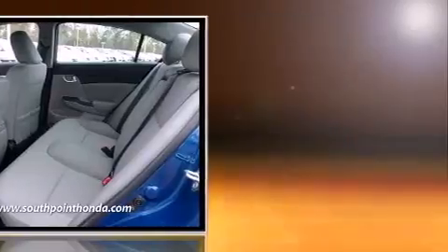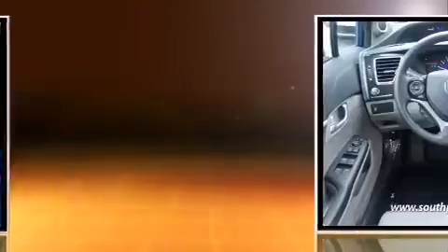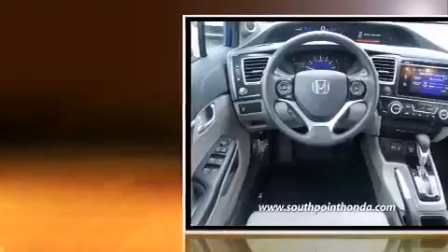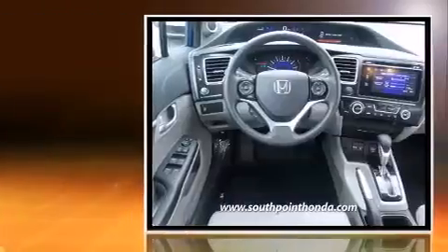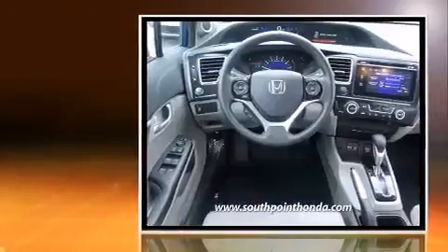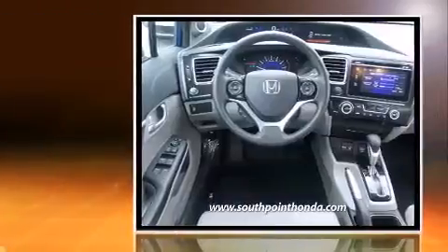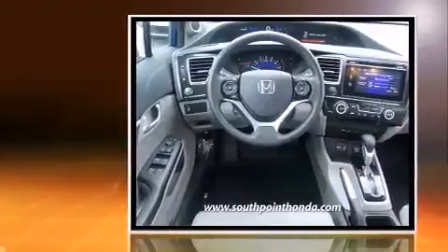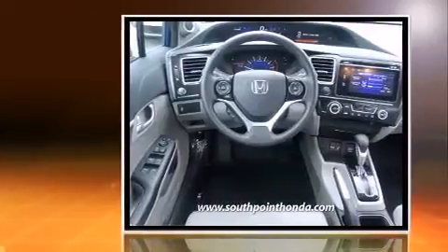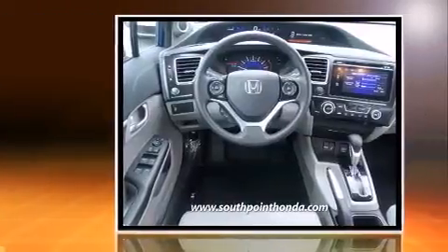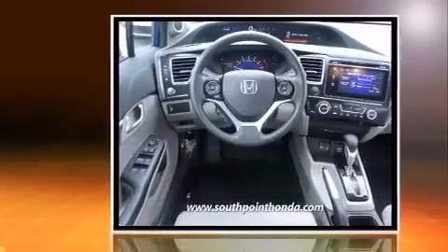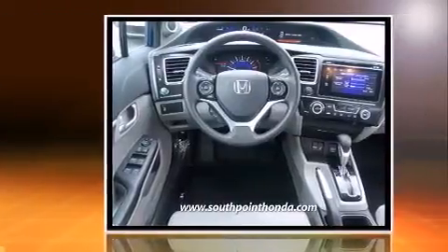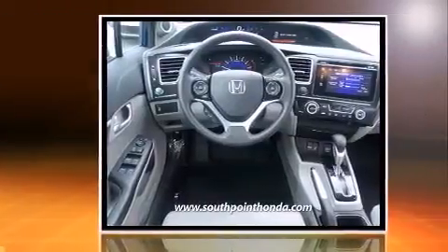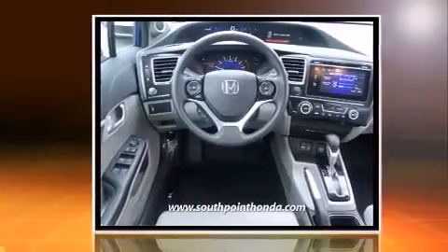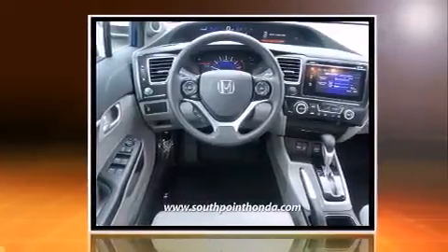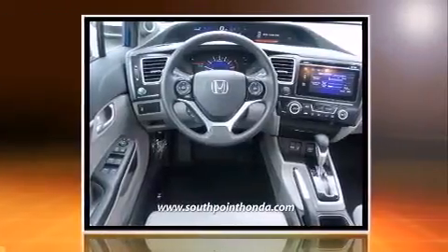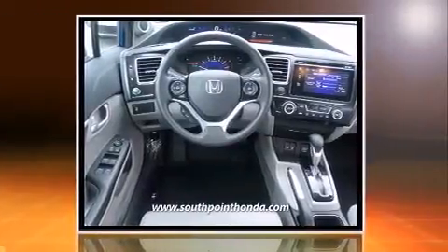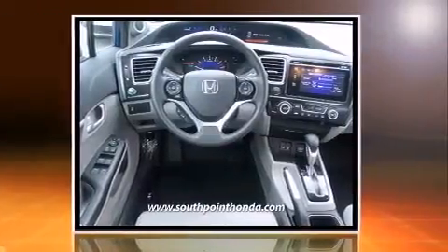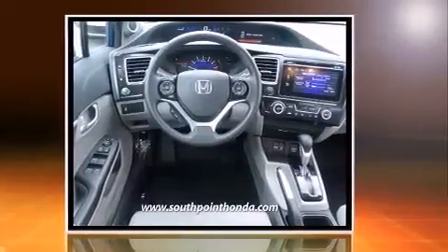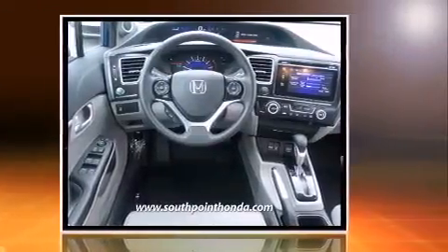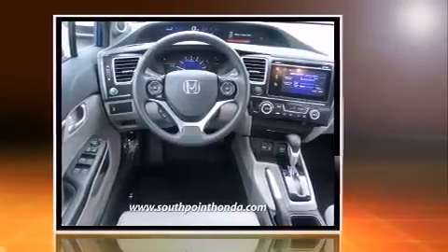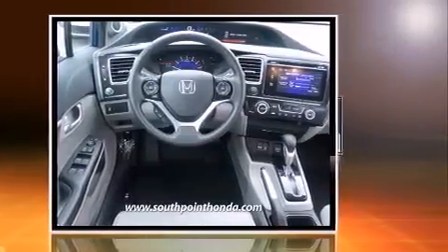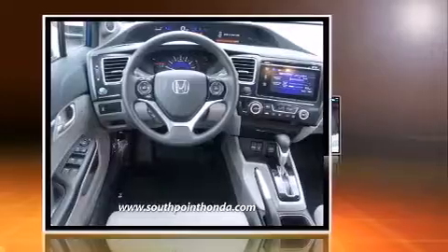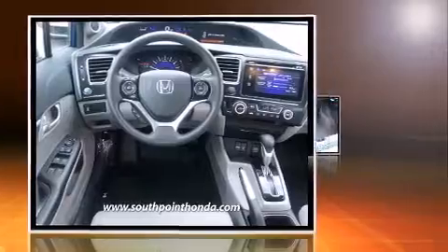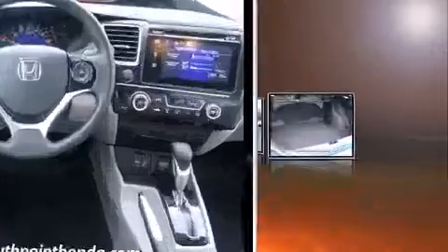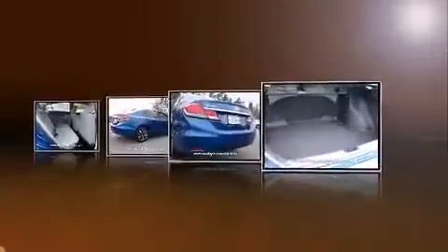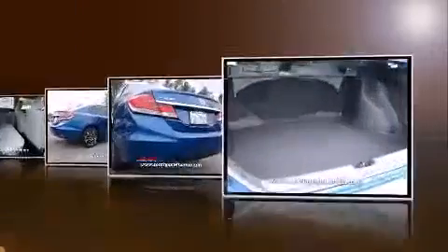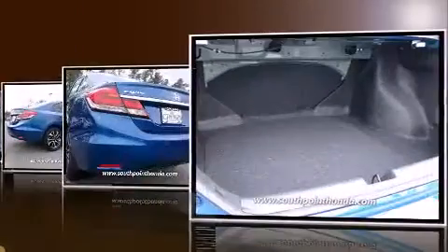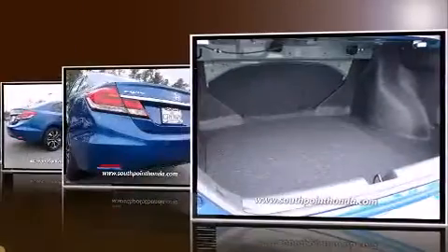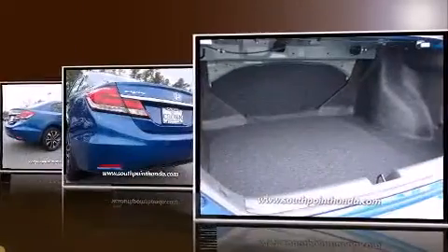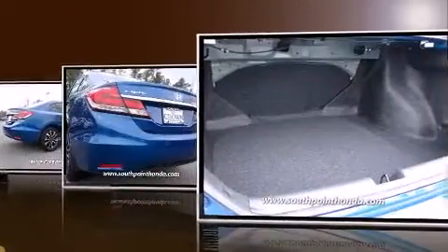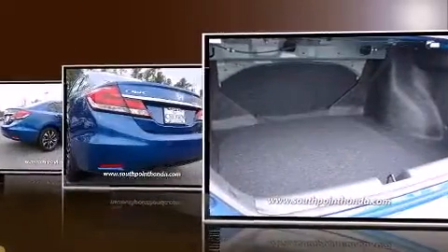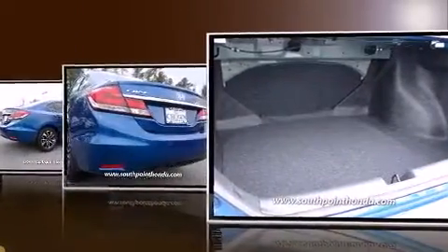Top features include front bucket seats, one-touch window functionality, an outside temperature display, and more.